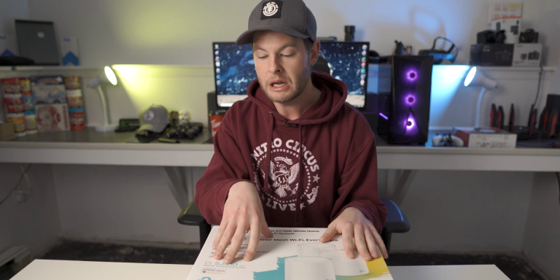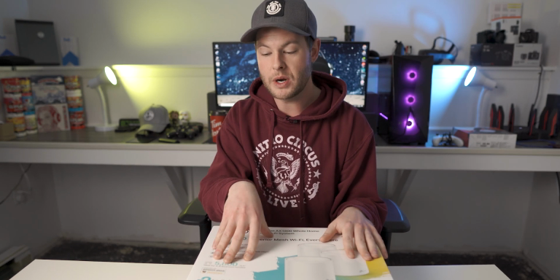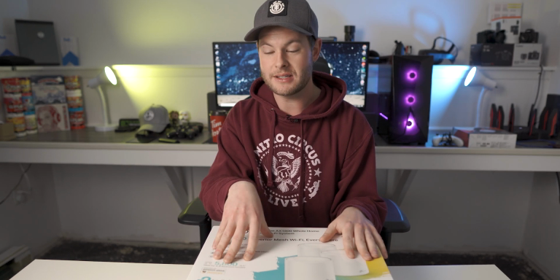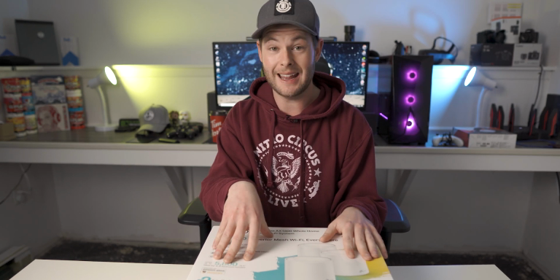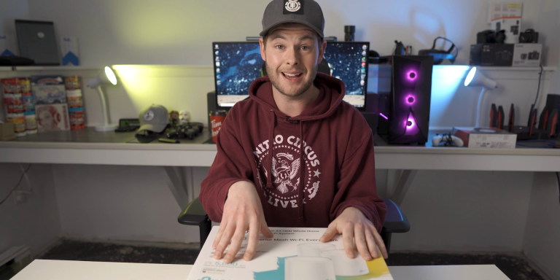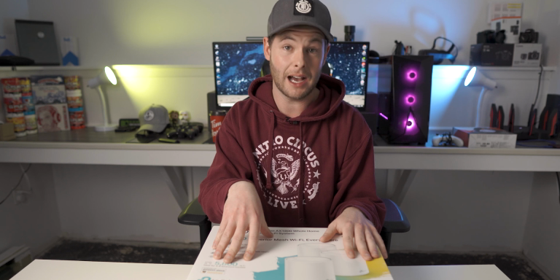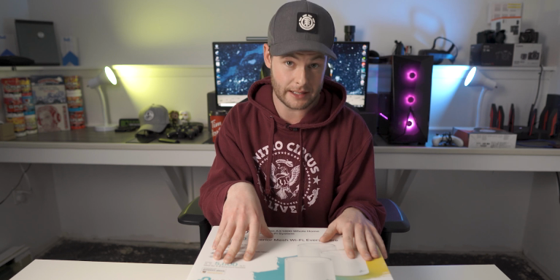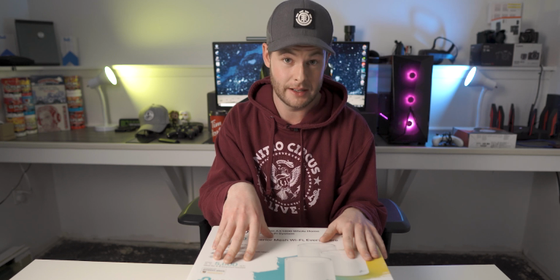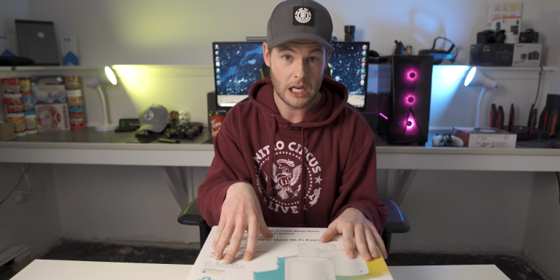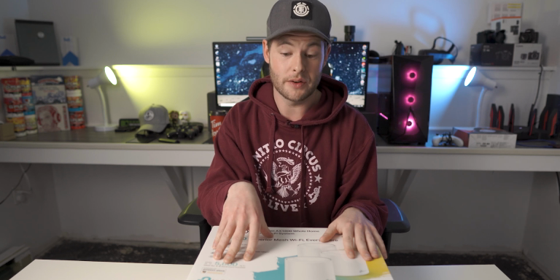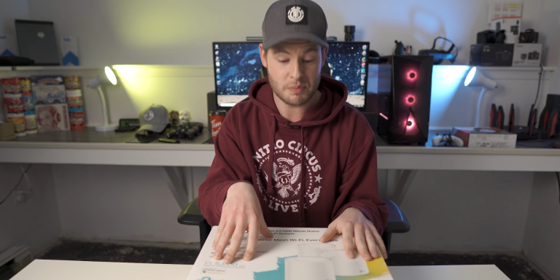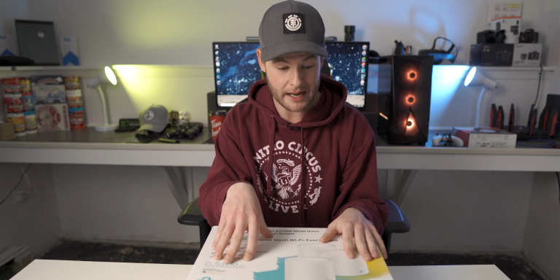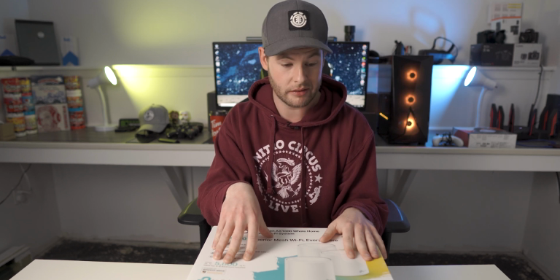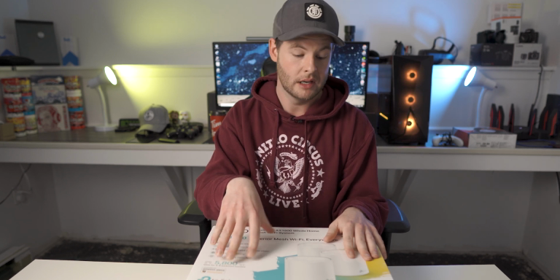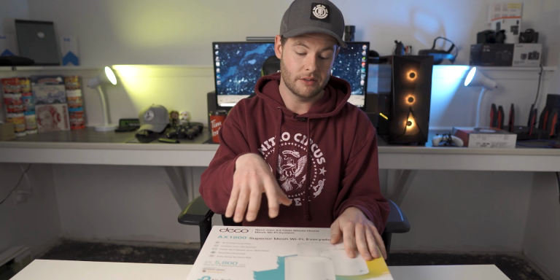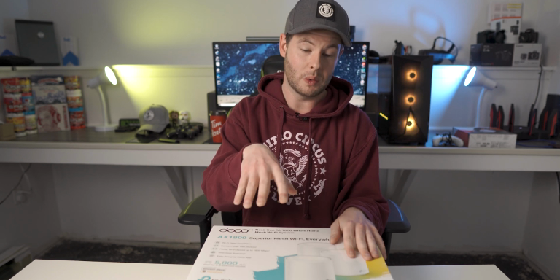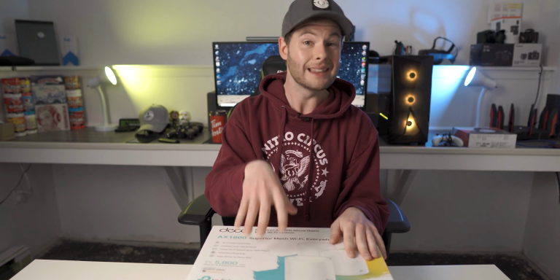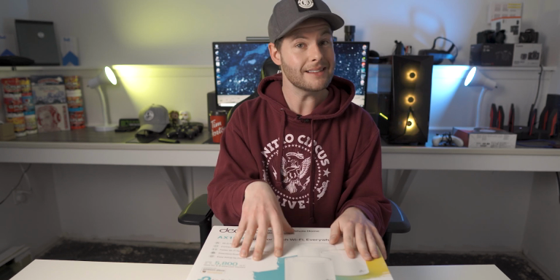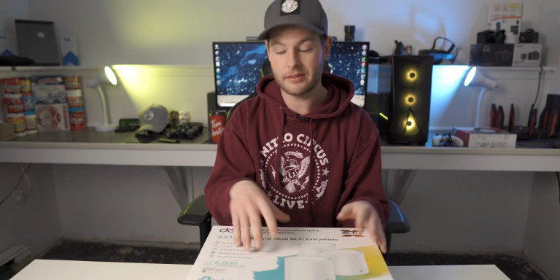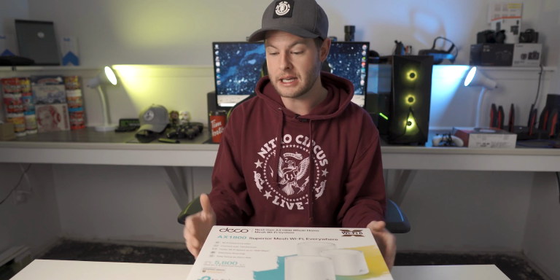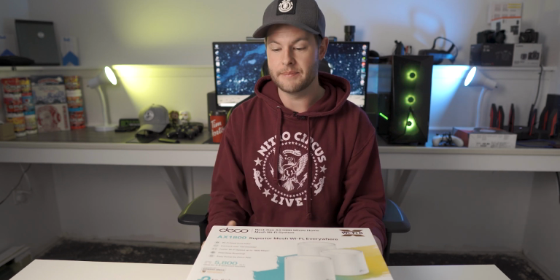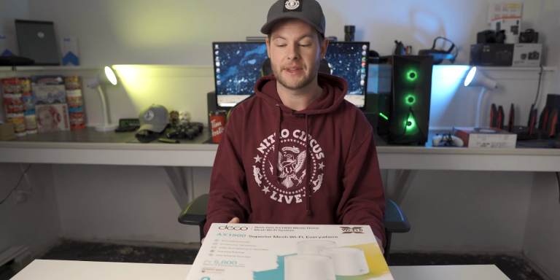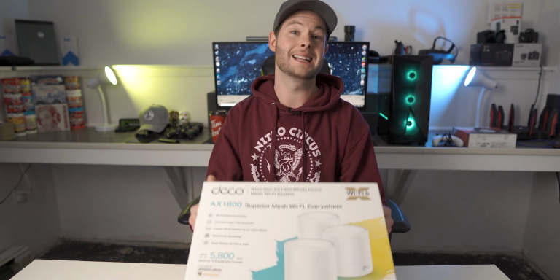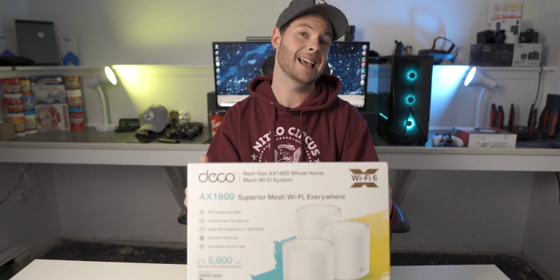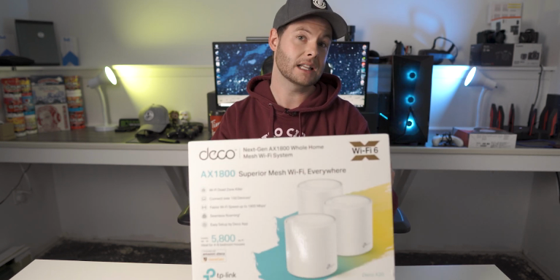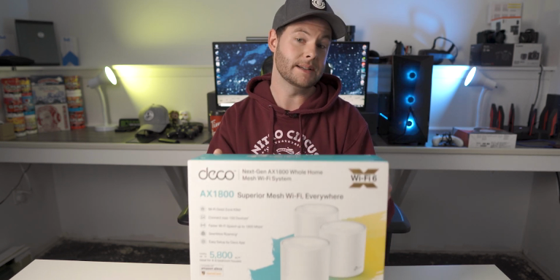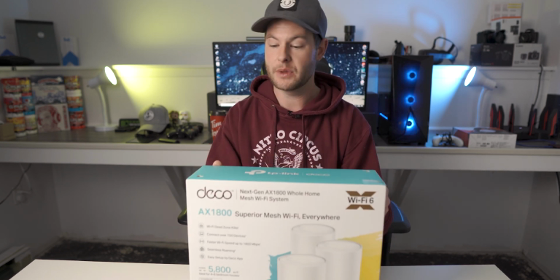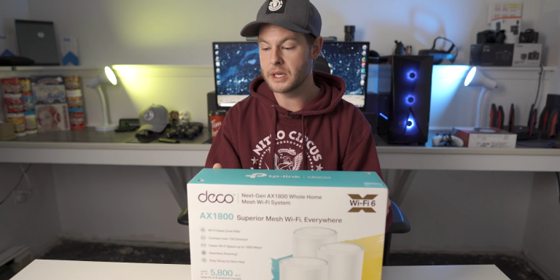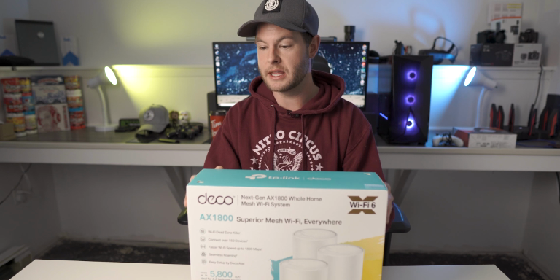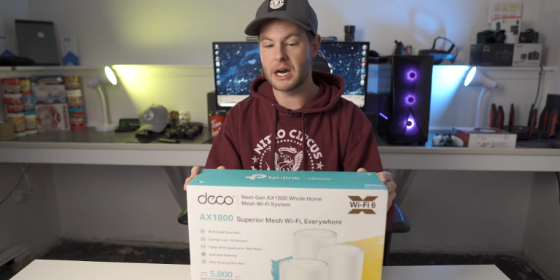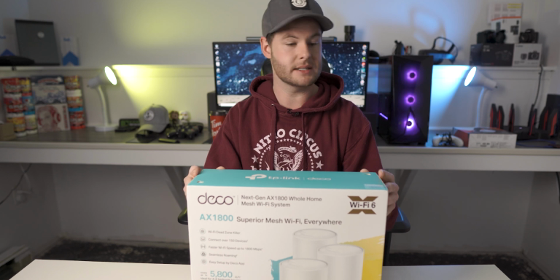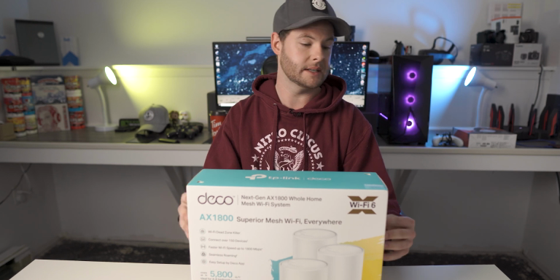Now this is the three-node system and they do claim that this will cover up to 5,800 square feet, which is a ton of space. So let's see exactly what's in the box here.